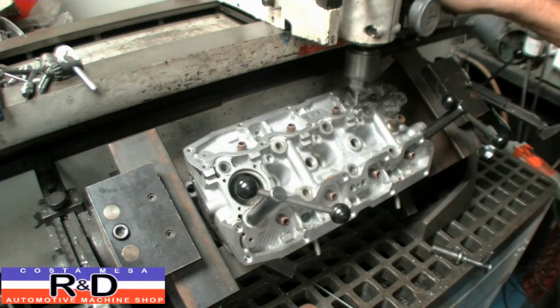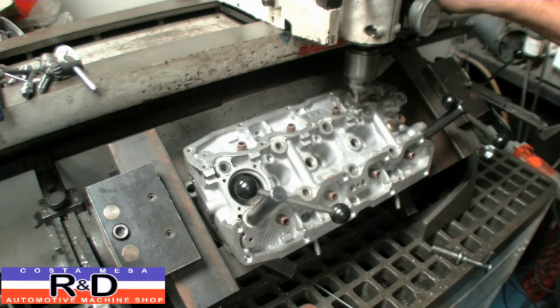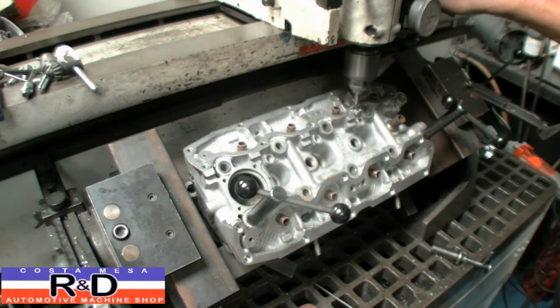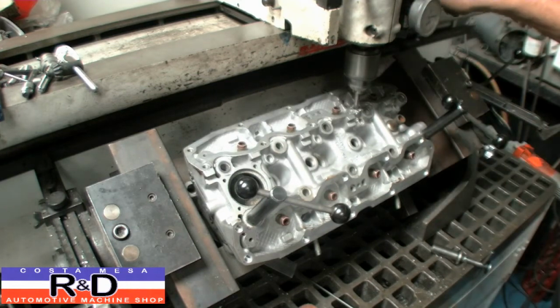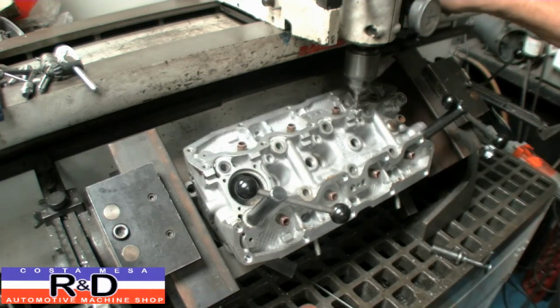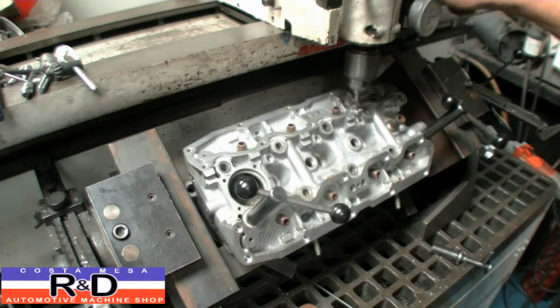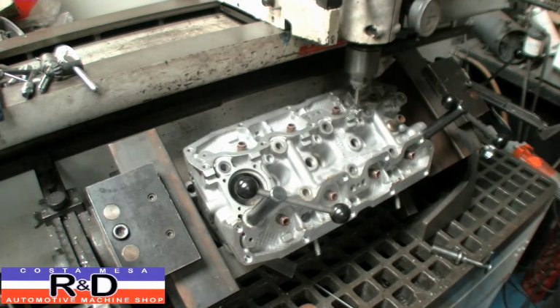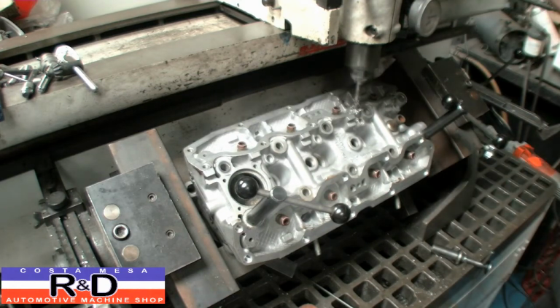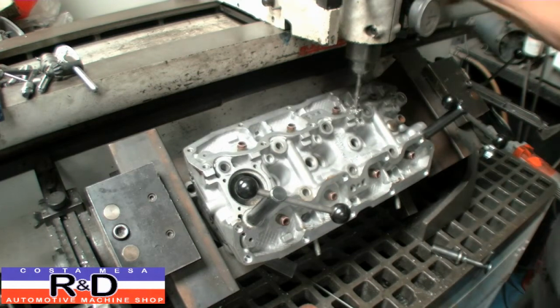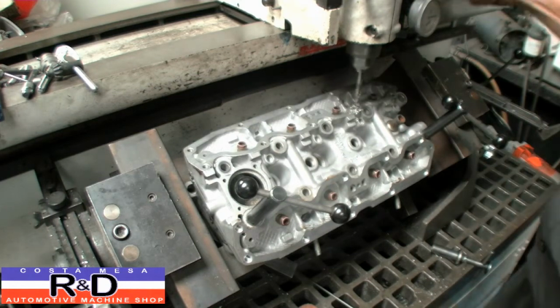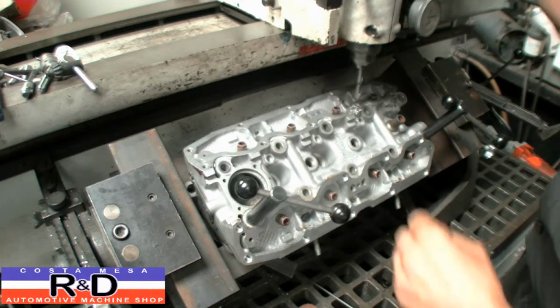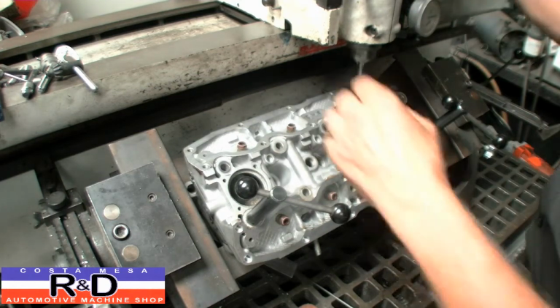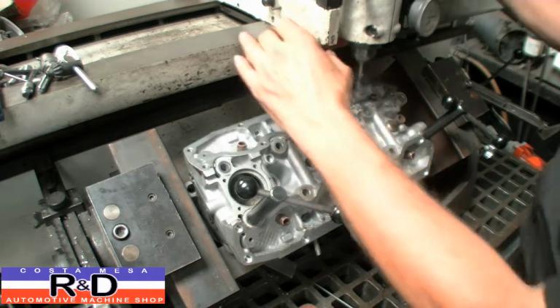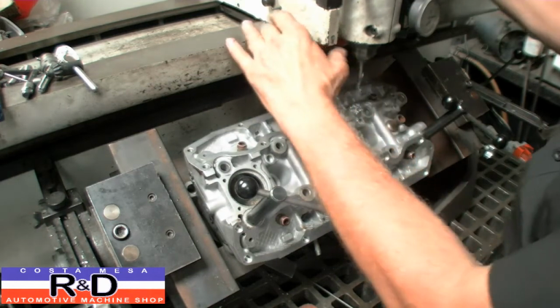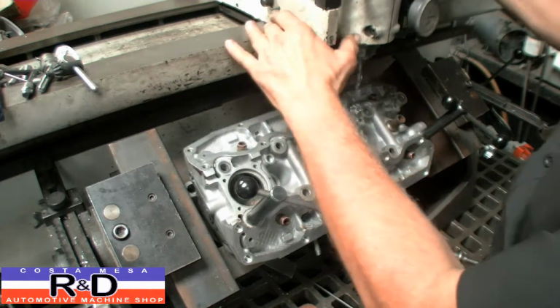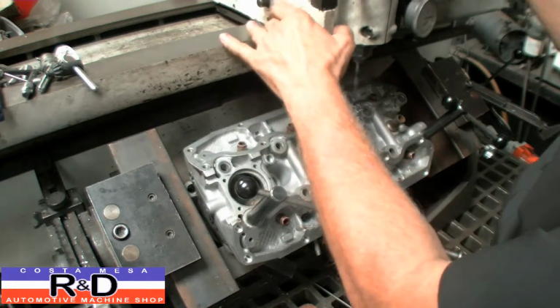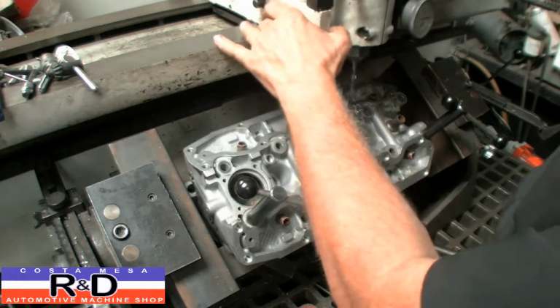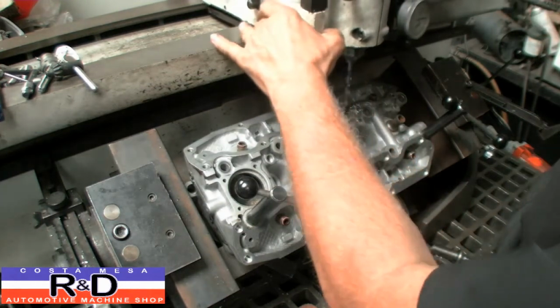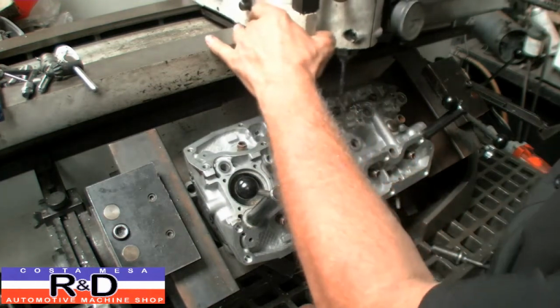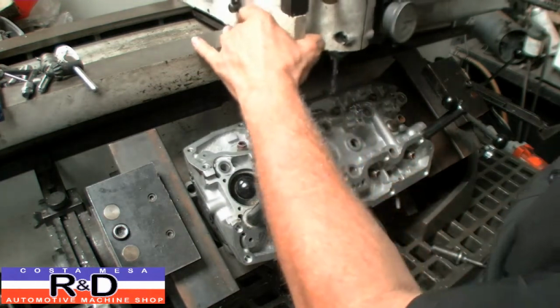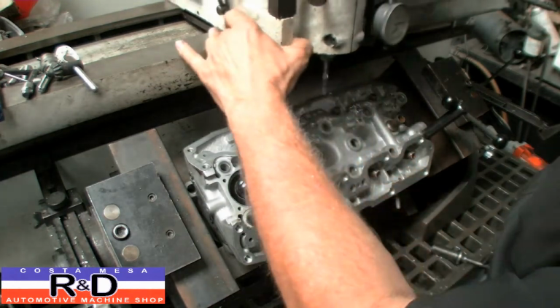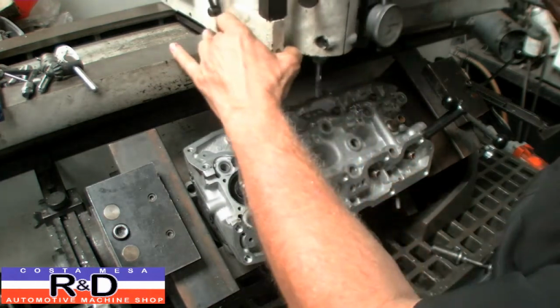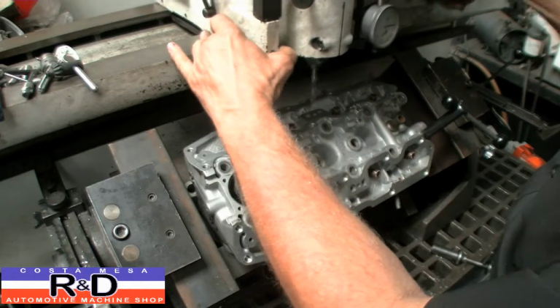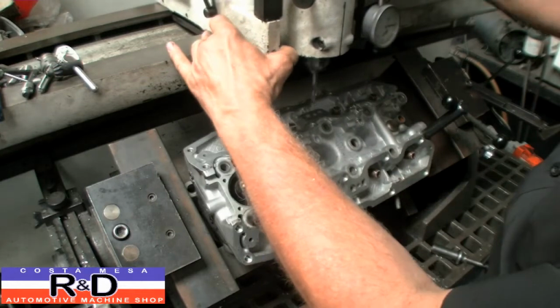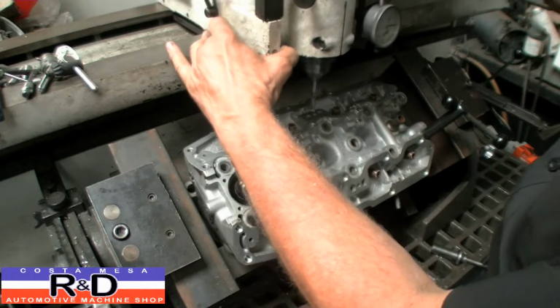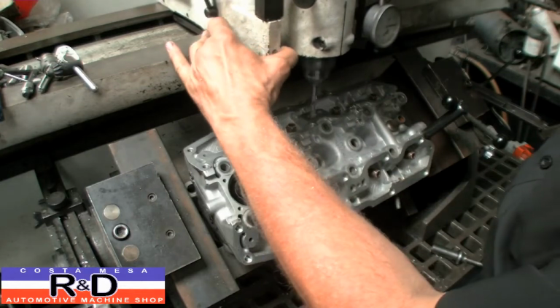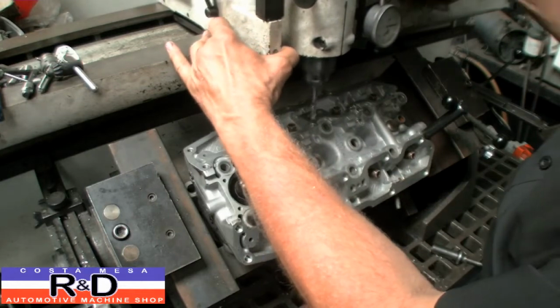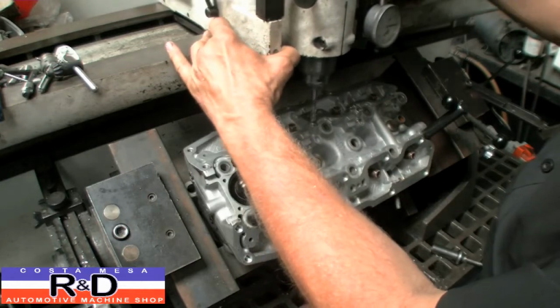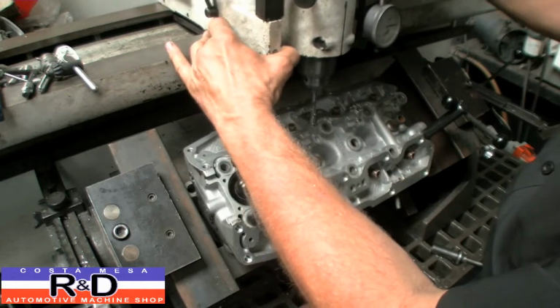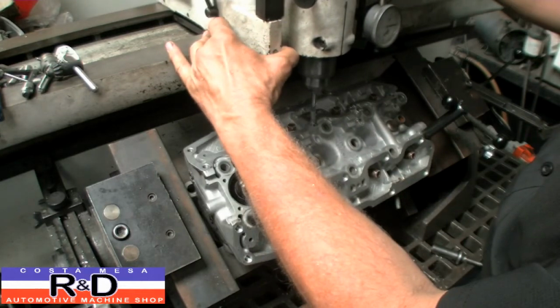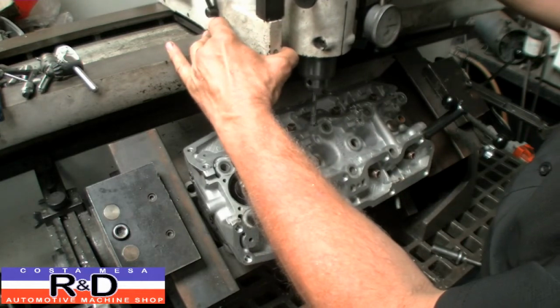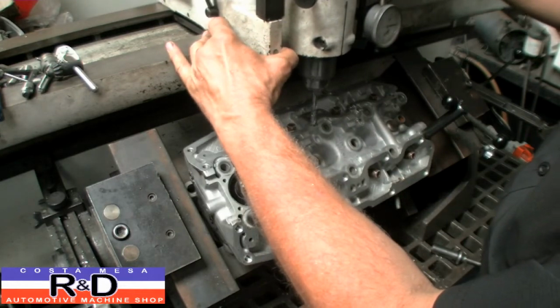What I am doing here is setting my depth stop so that I am going to go to the same depth on all of these holes.